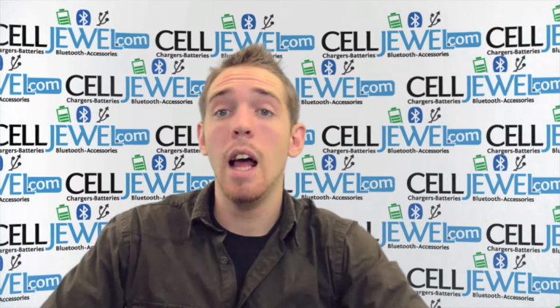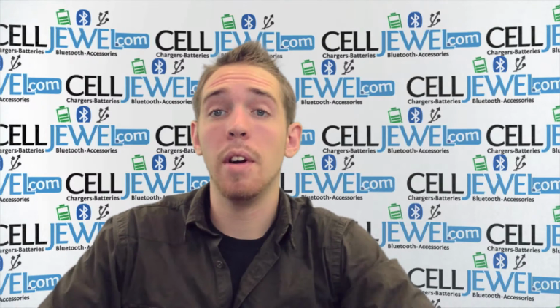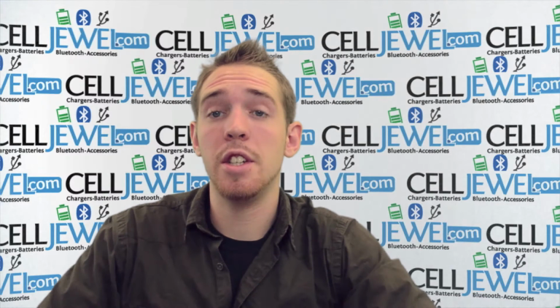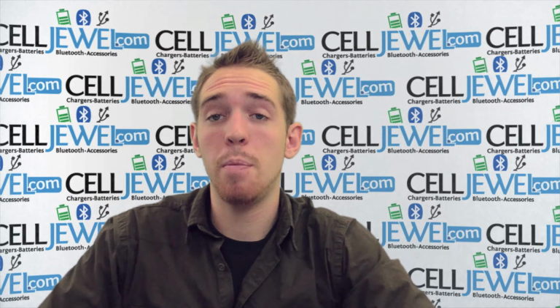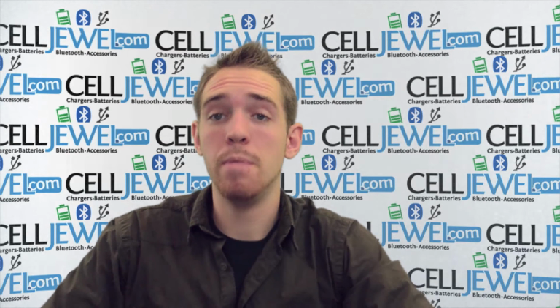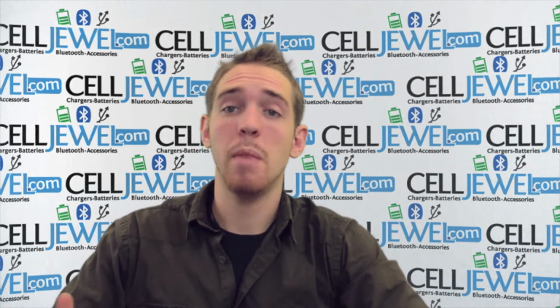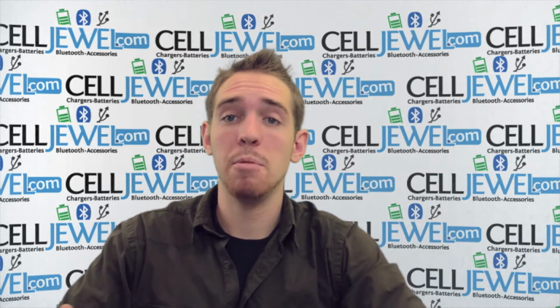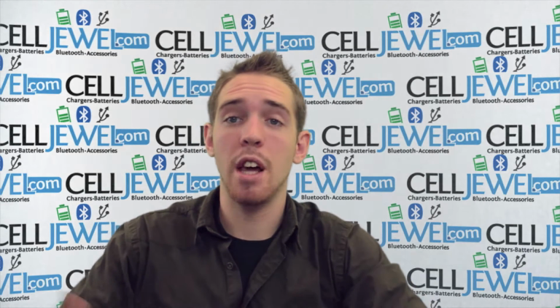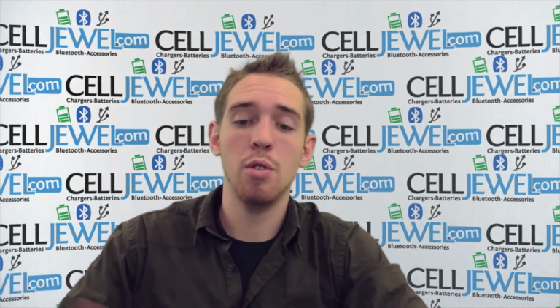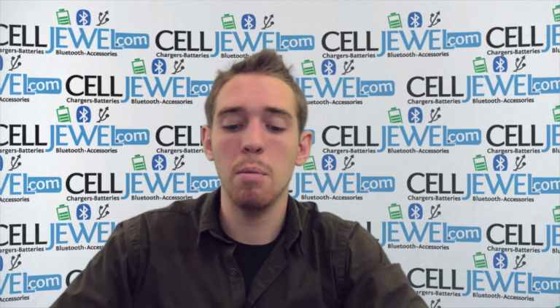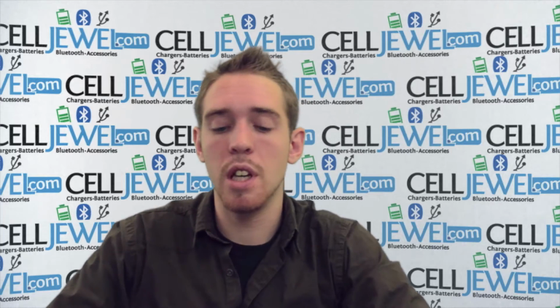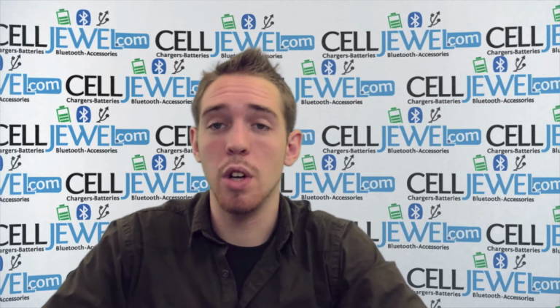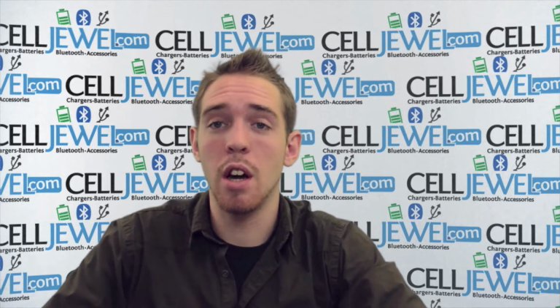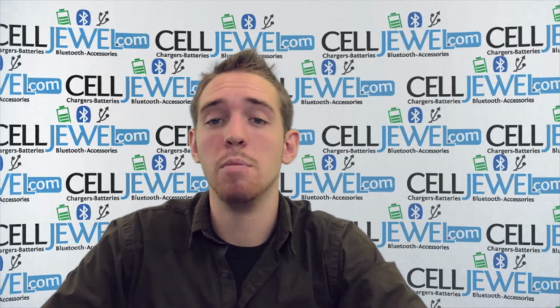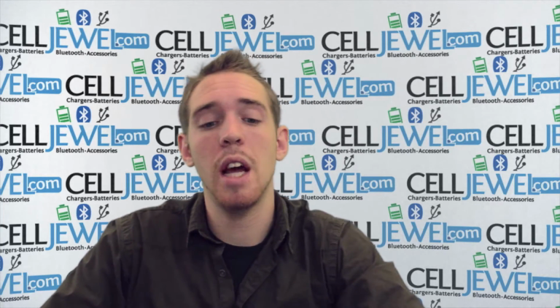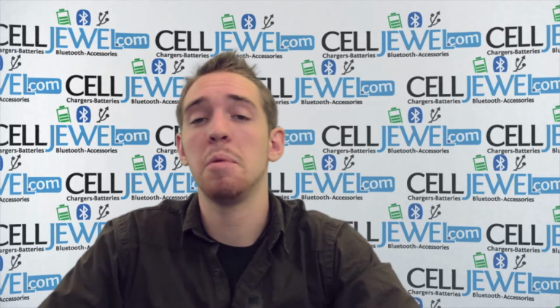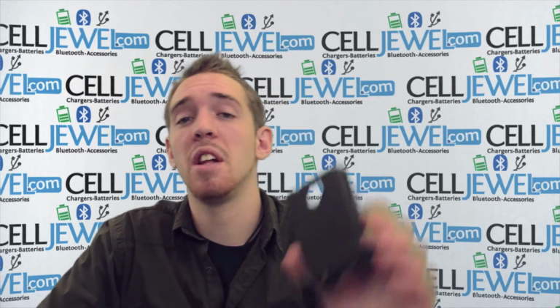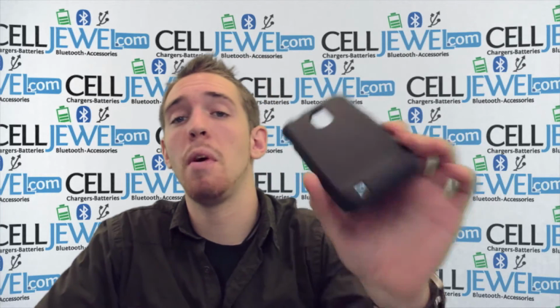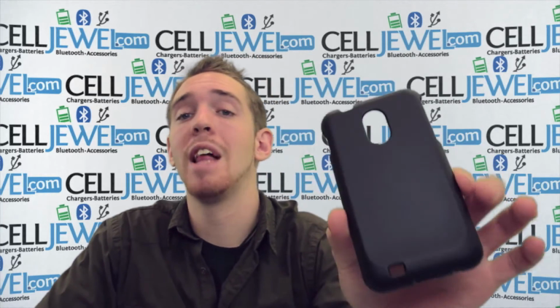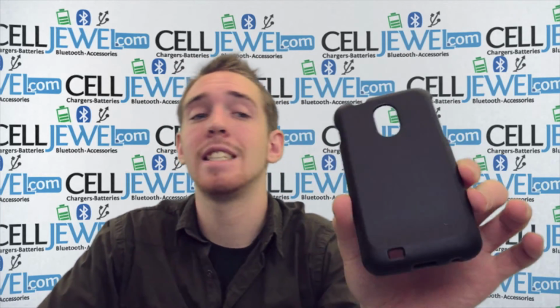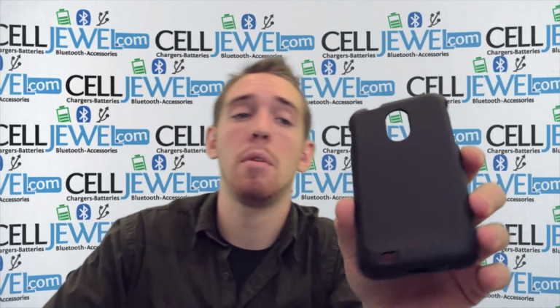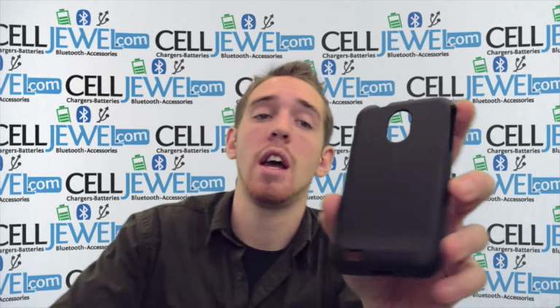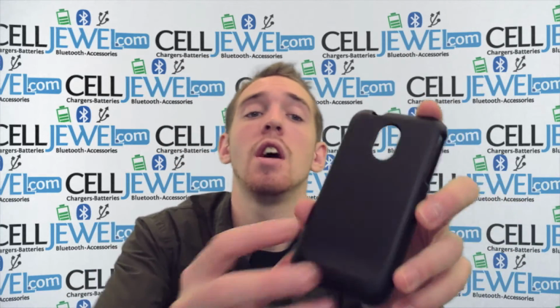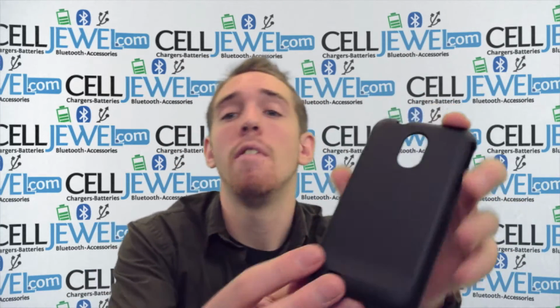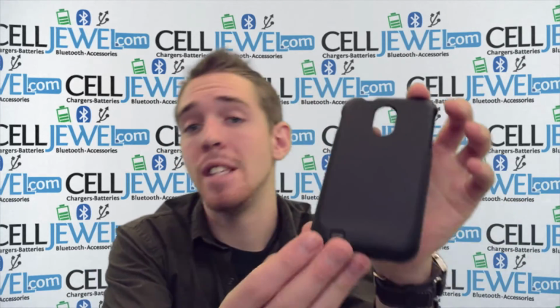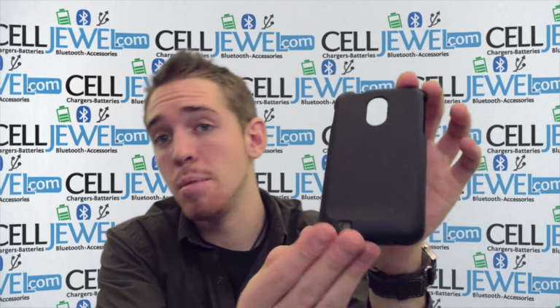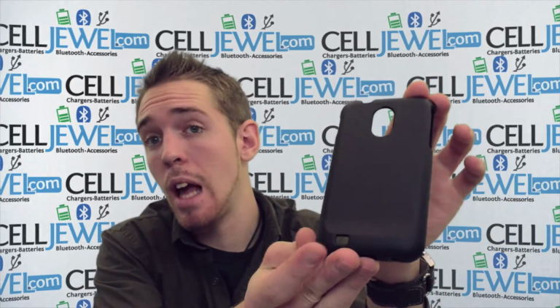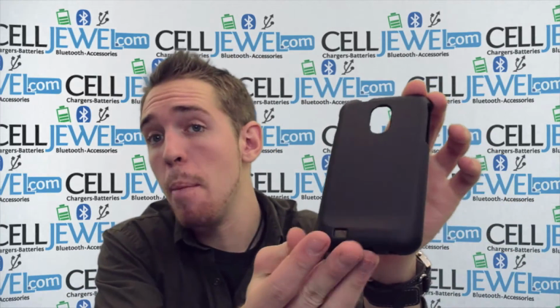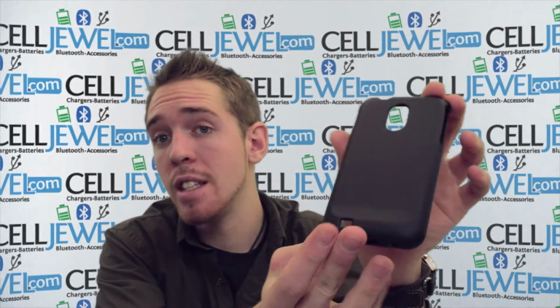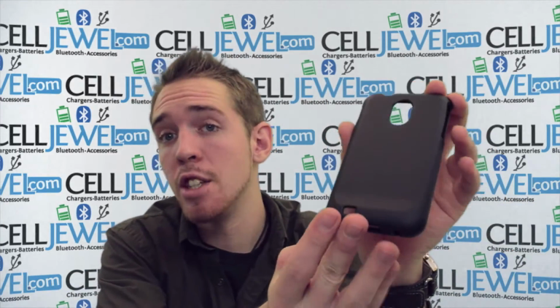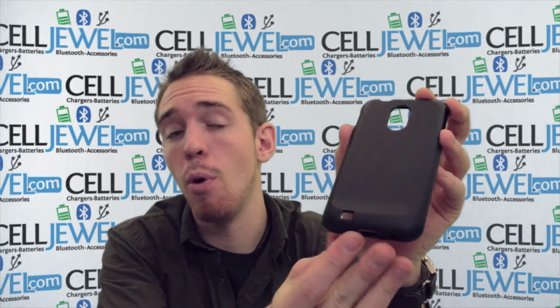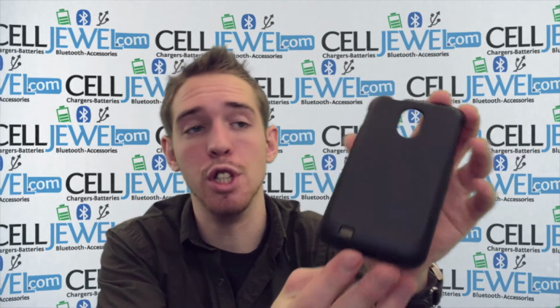Hello, online shopper. My name is Andrew. I'm with Seljul.com. Today I'm going to be telling you about the black snap-on case for the Samsung Epic Touch 4G.